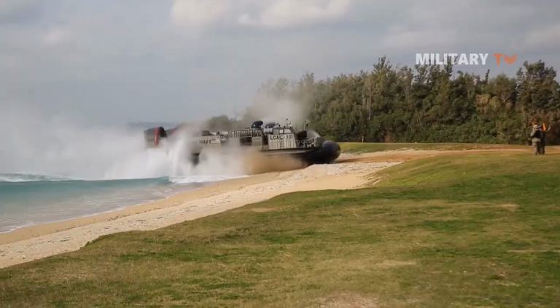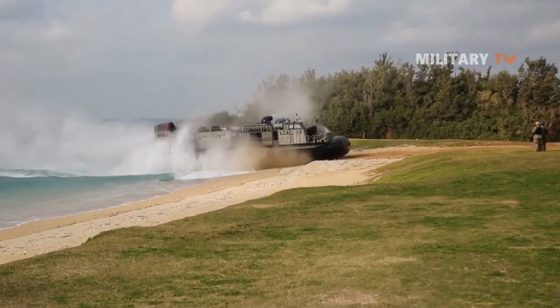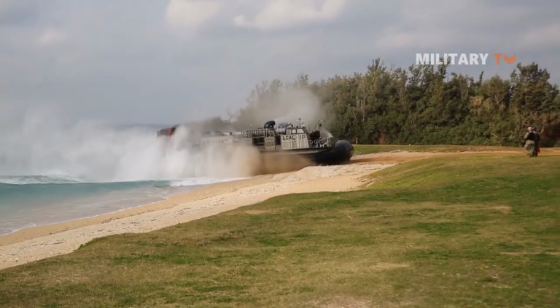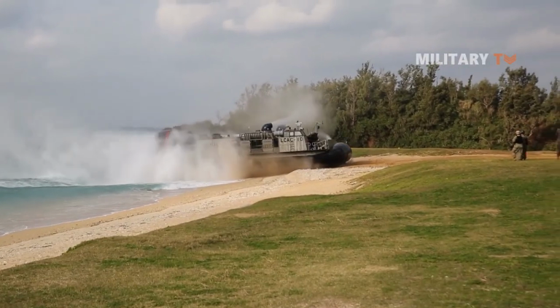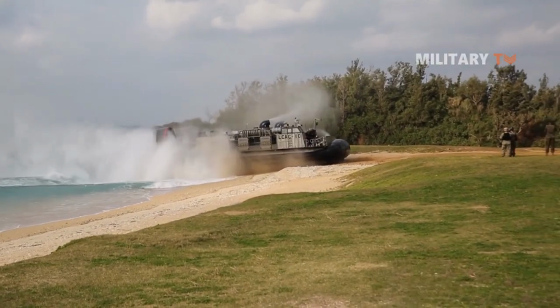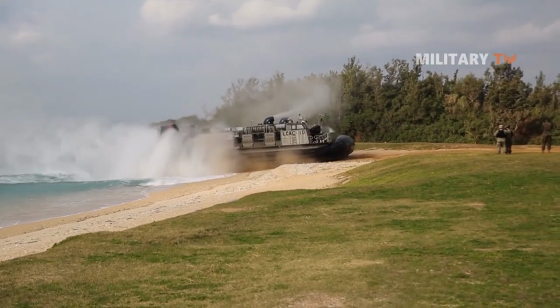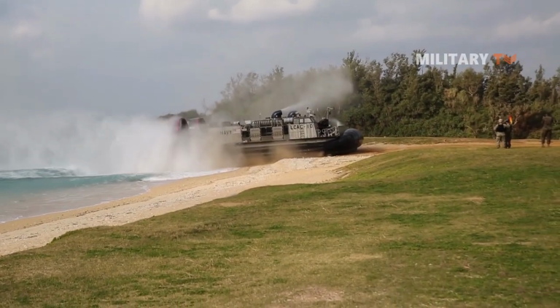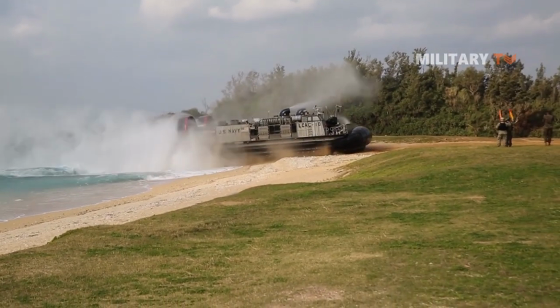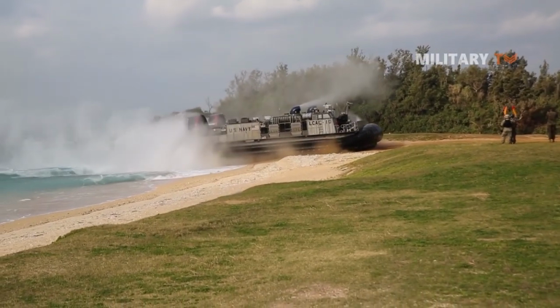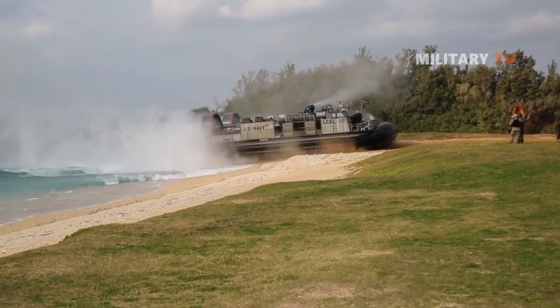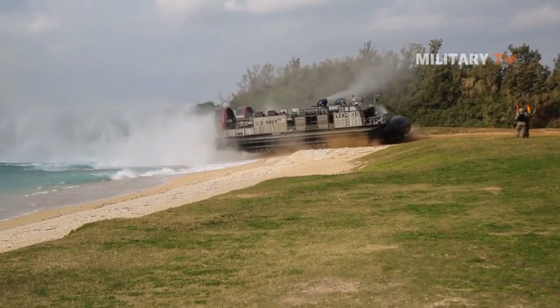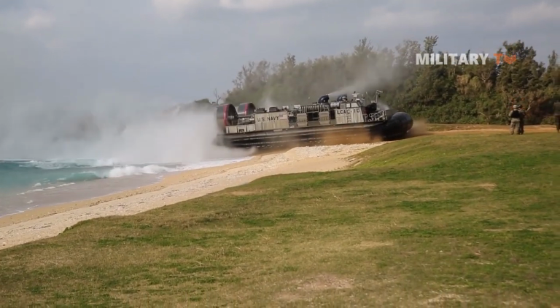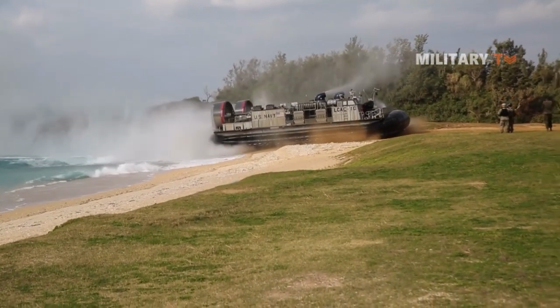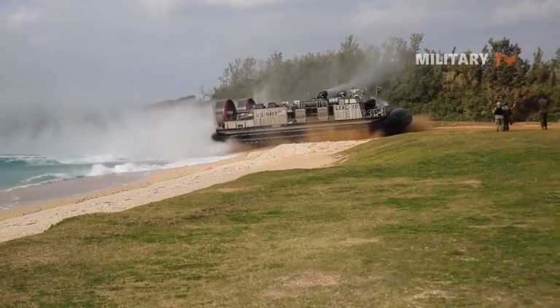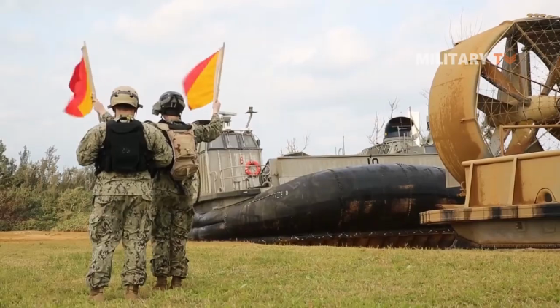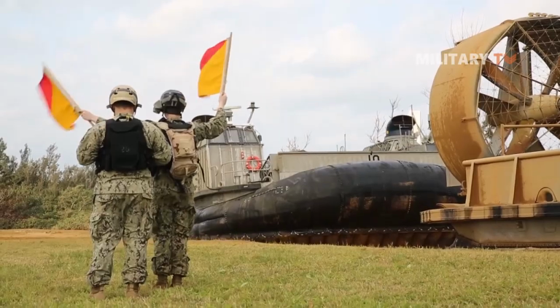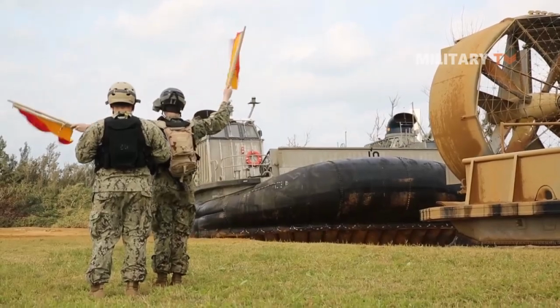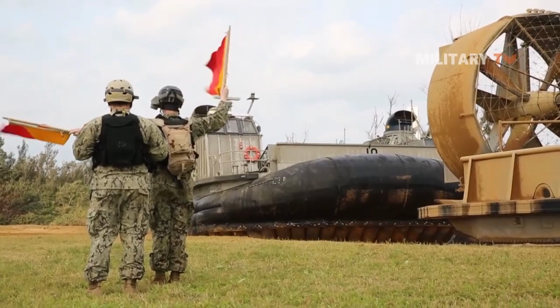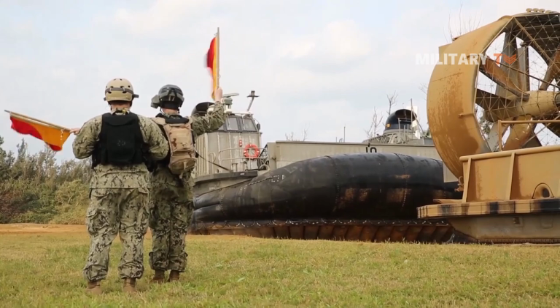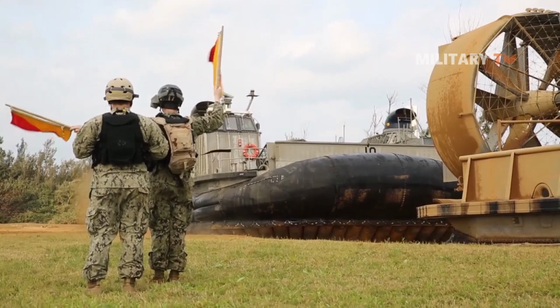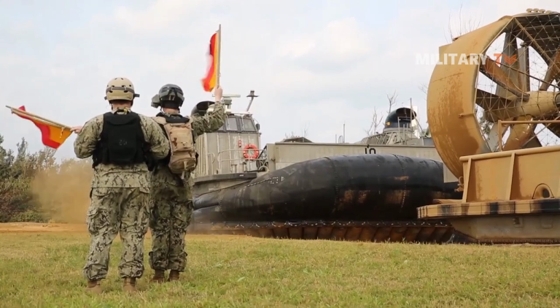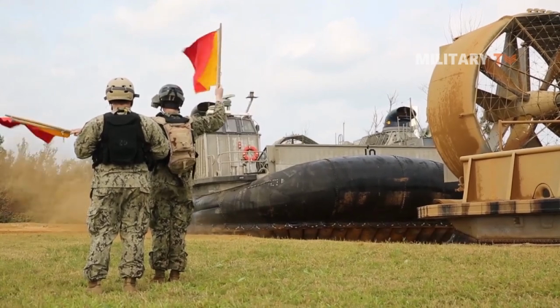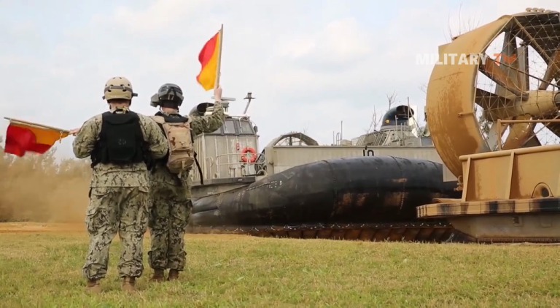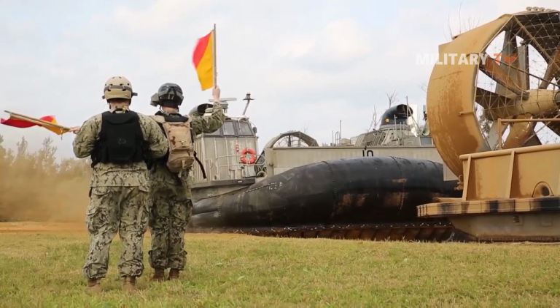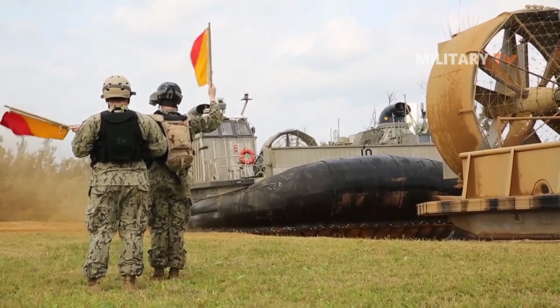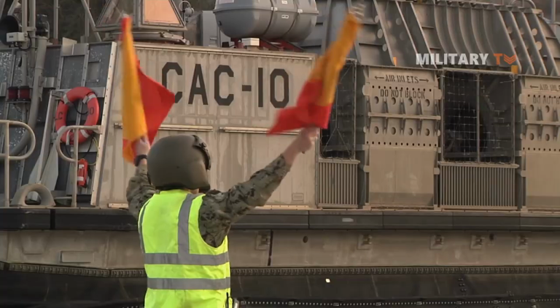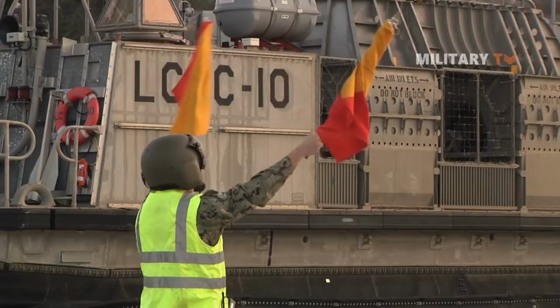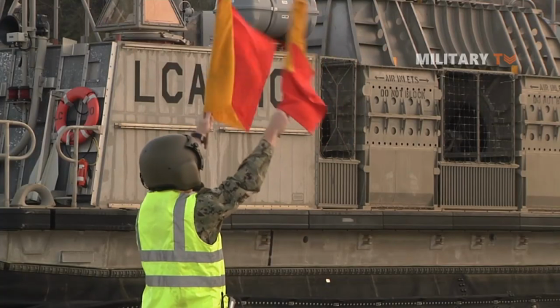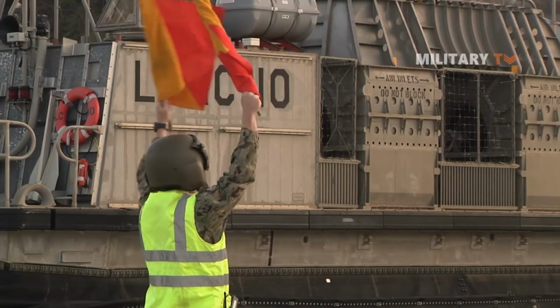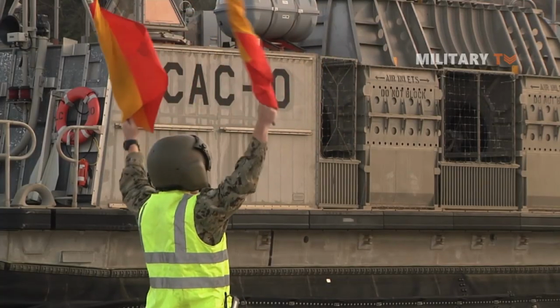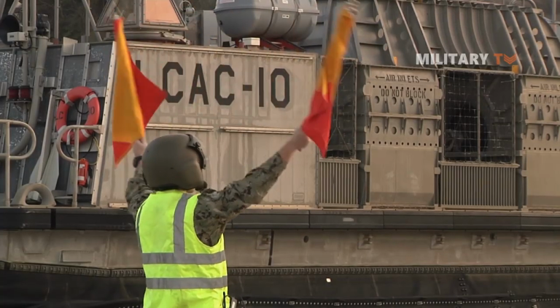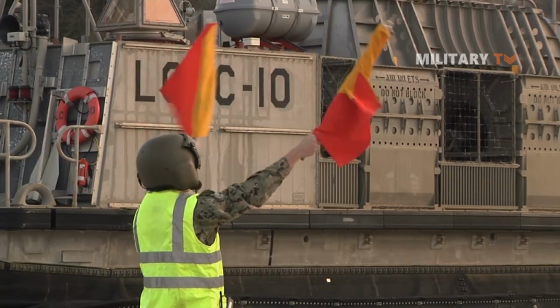So what do you think about this U.S. Marine Corps landing craft air cushion? That's all for today. Thanks for watching and see you next time.